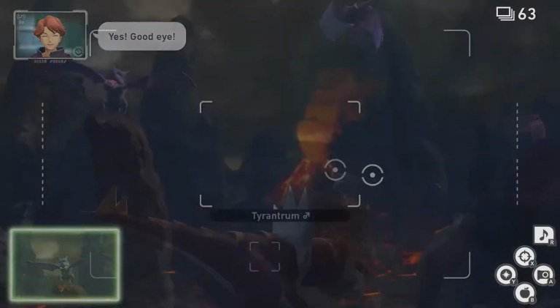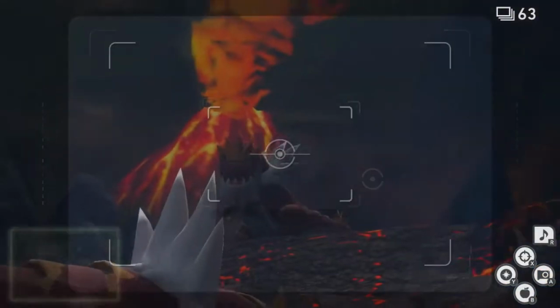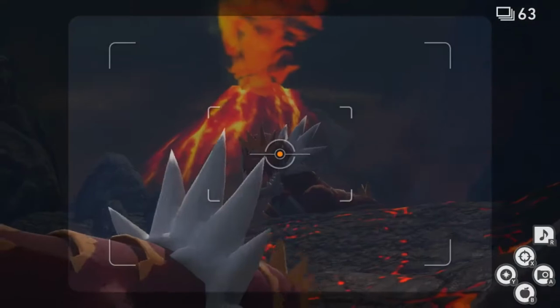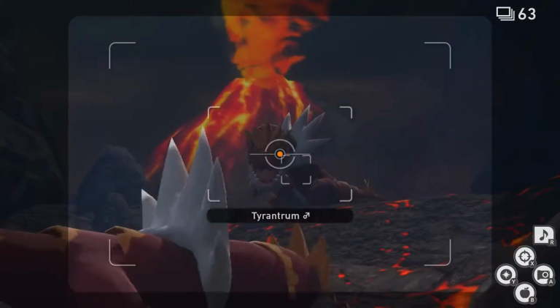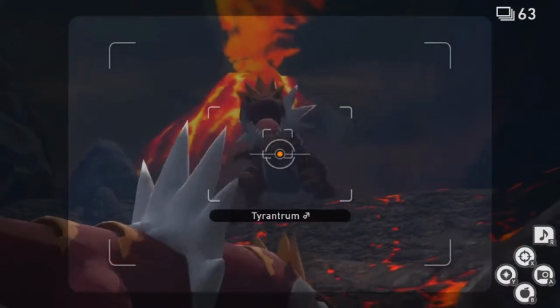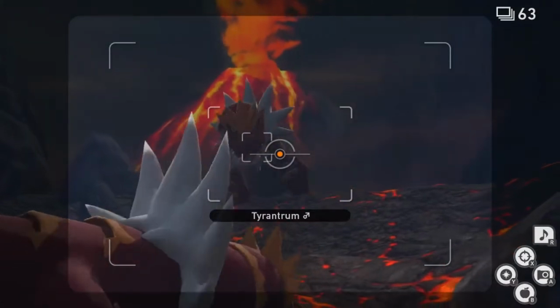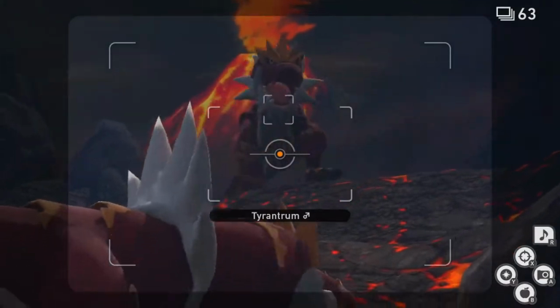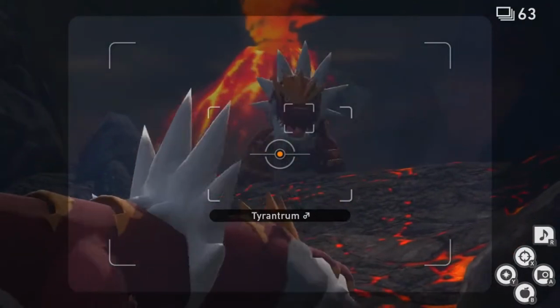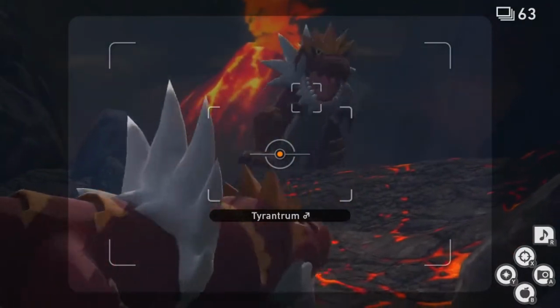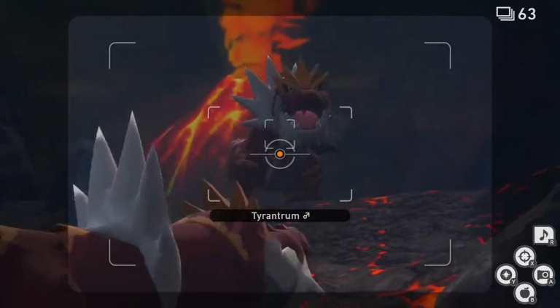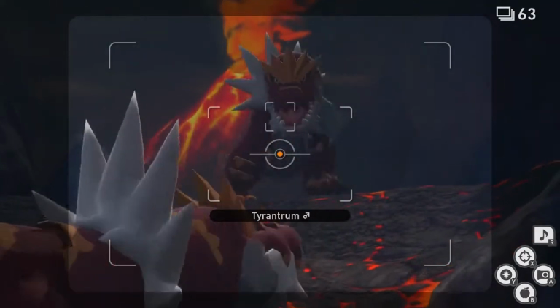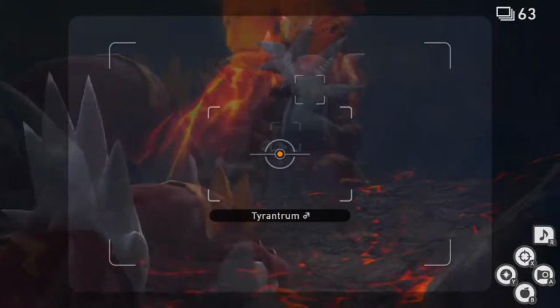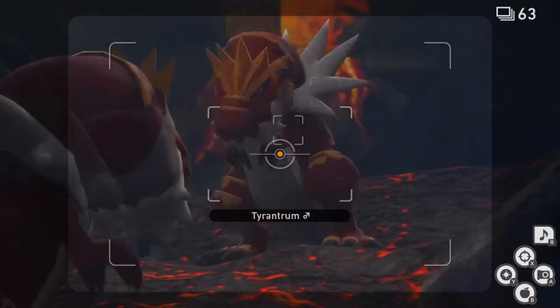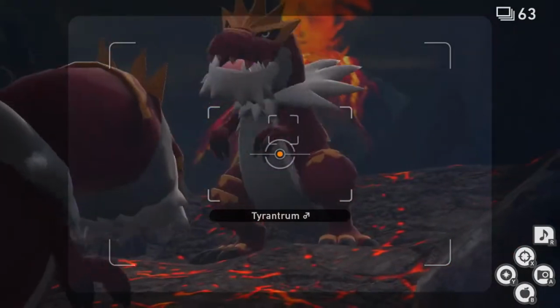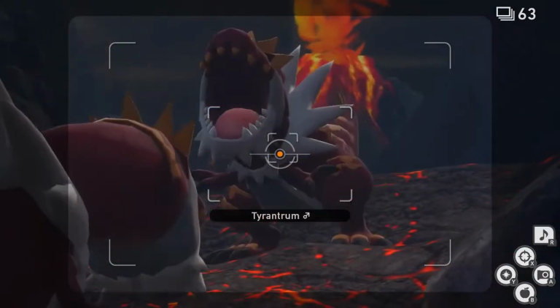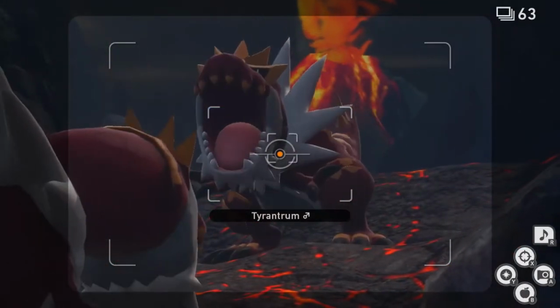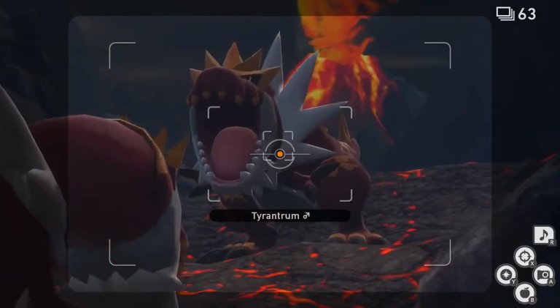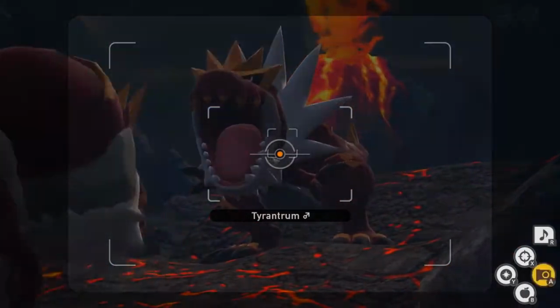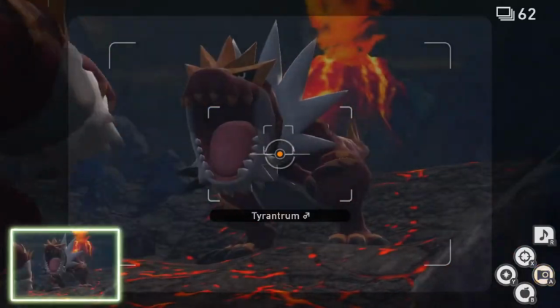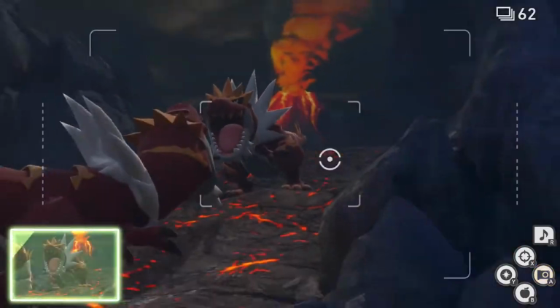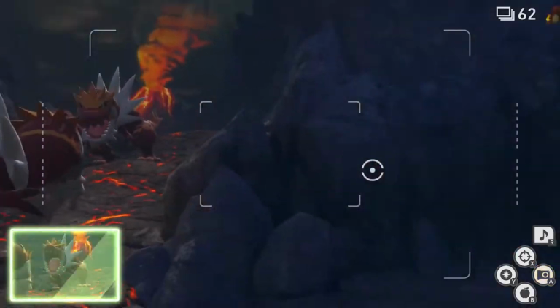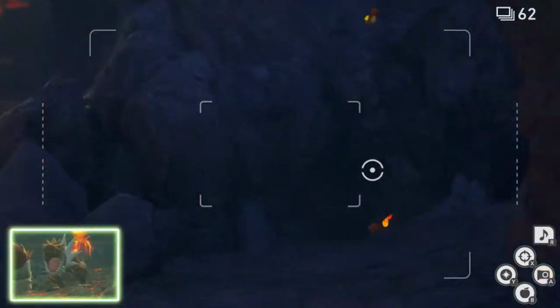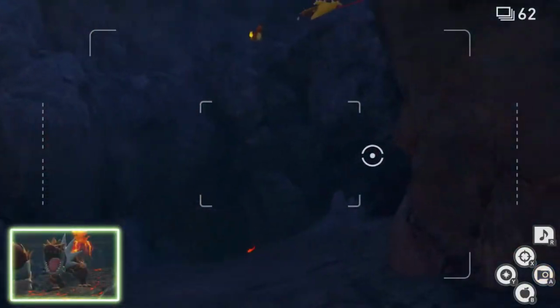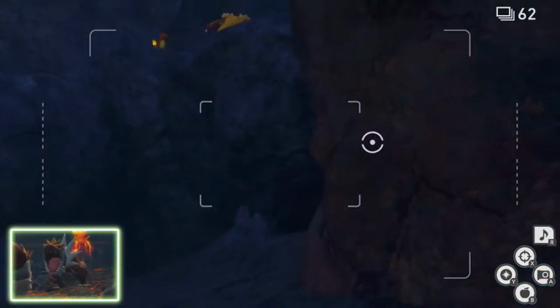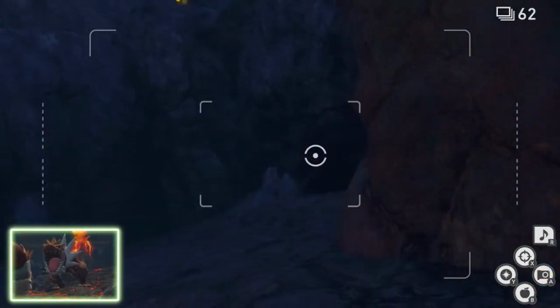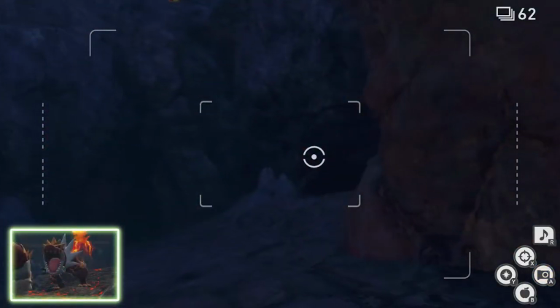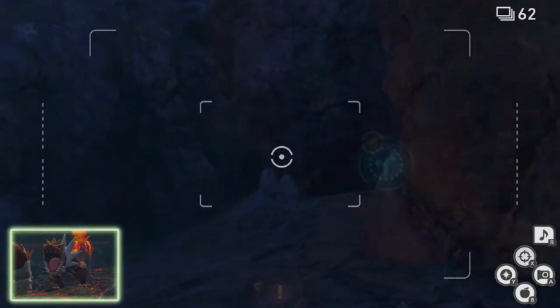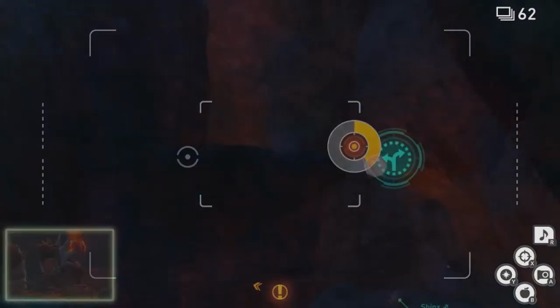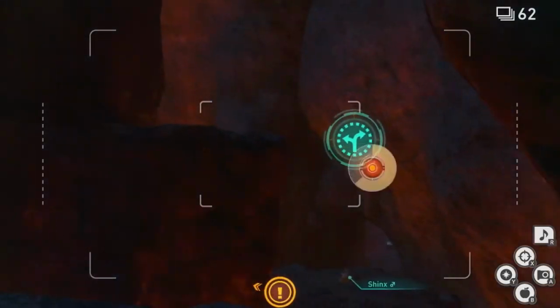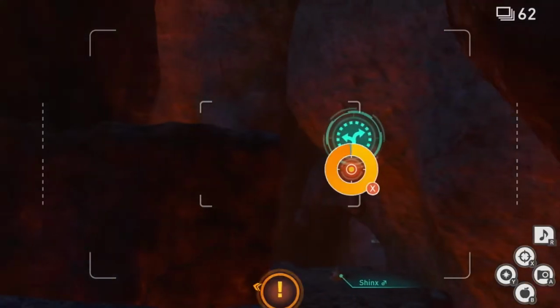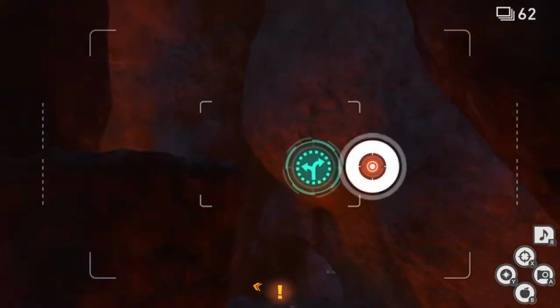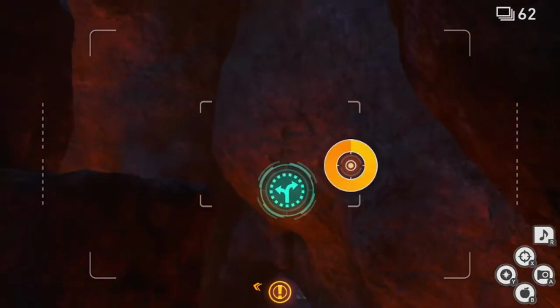Now we're going to wait for this Tyrantrum to come down and roar. Now we're going to go into the next area and take the alternate routes.